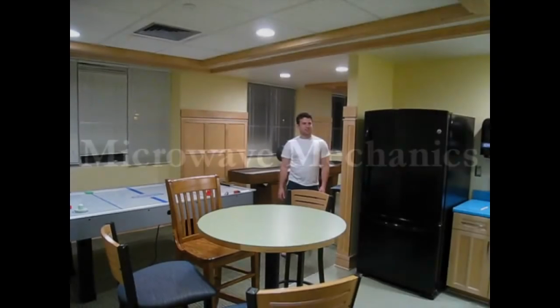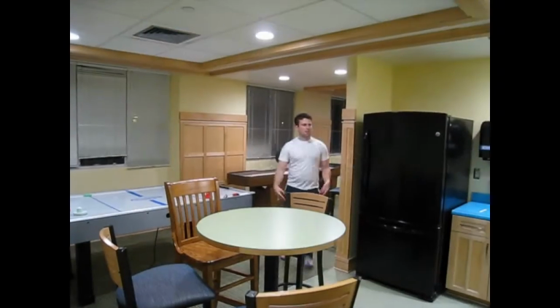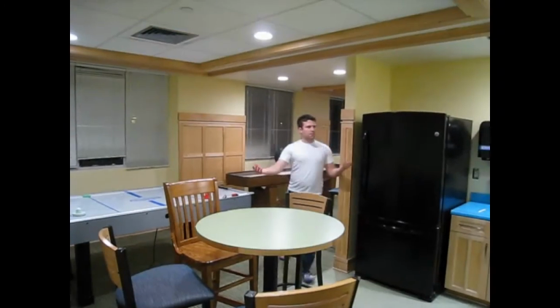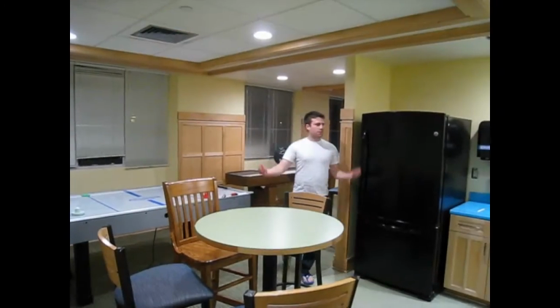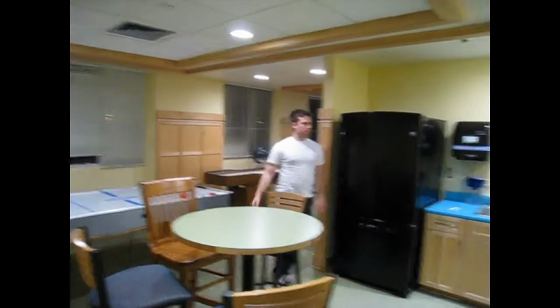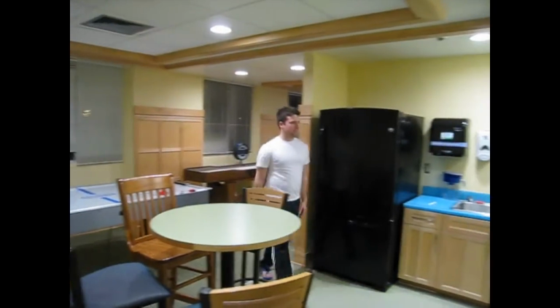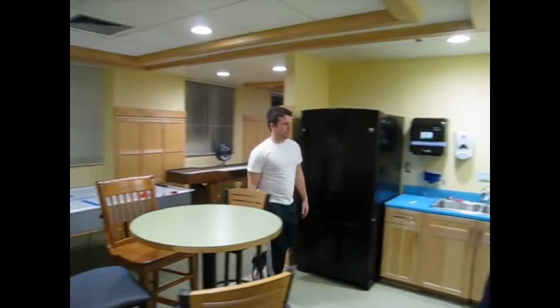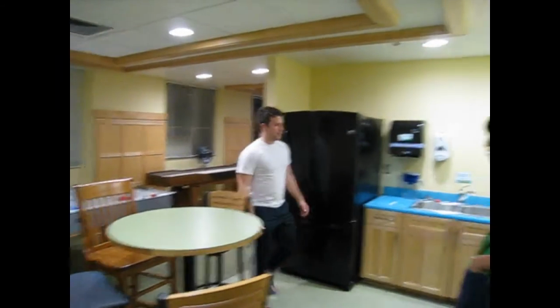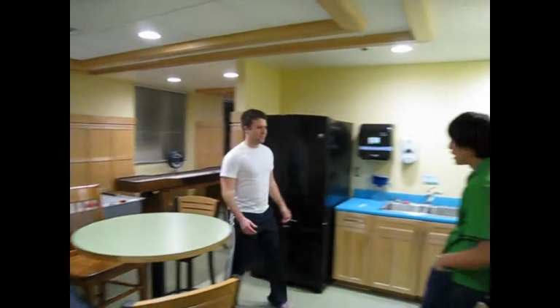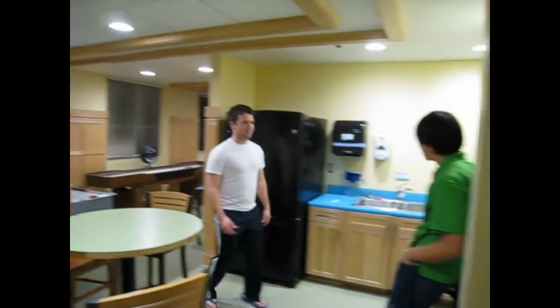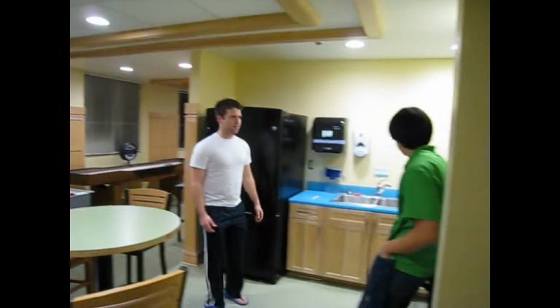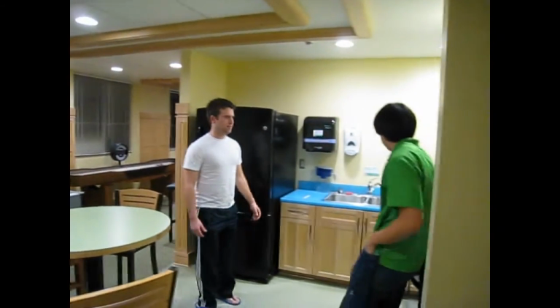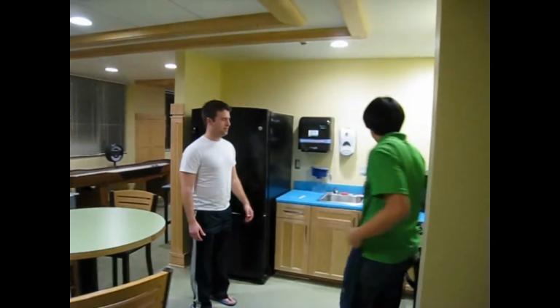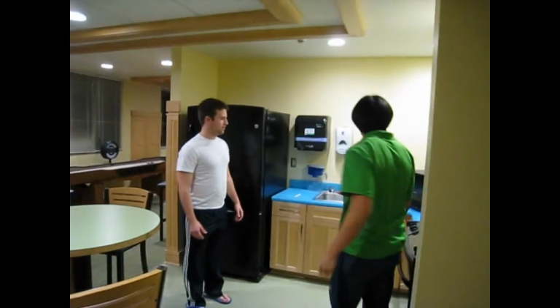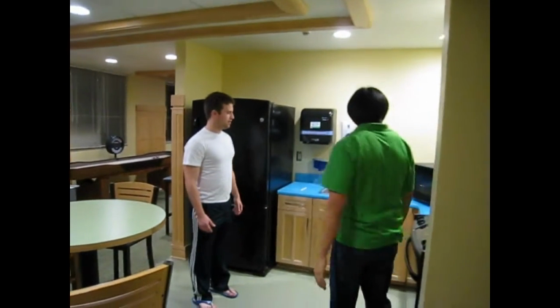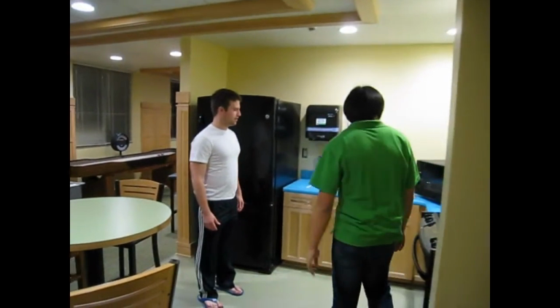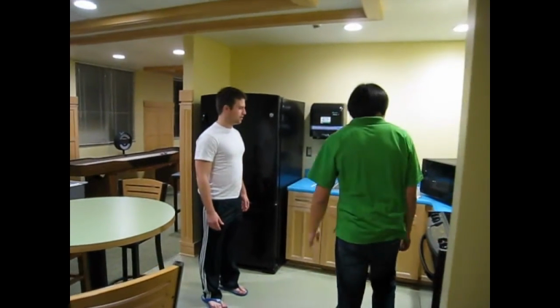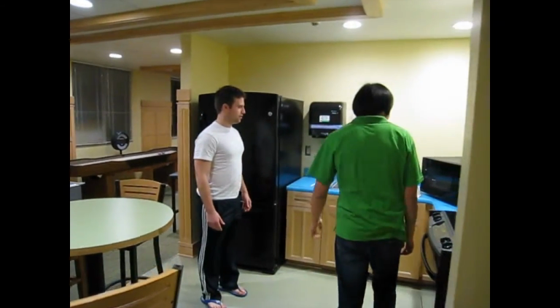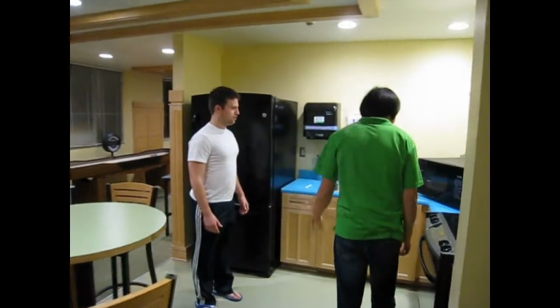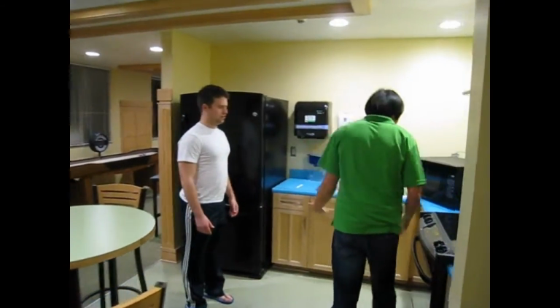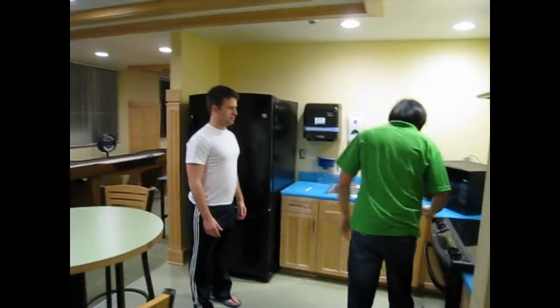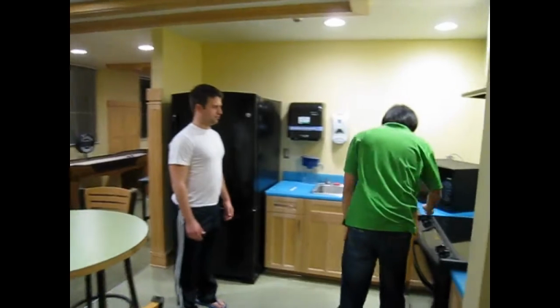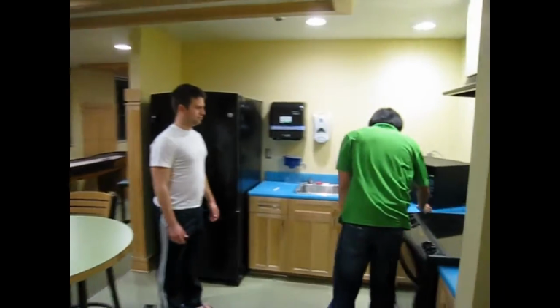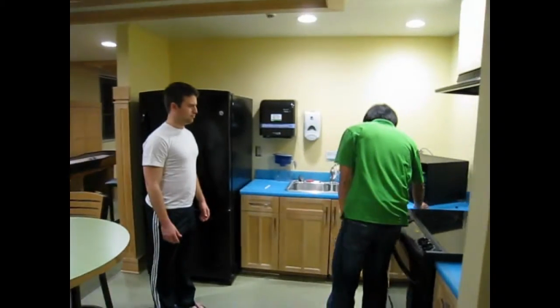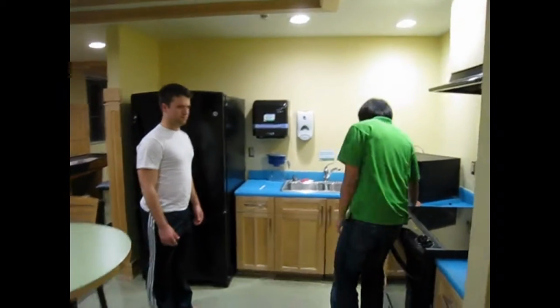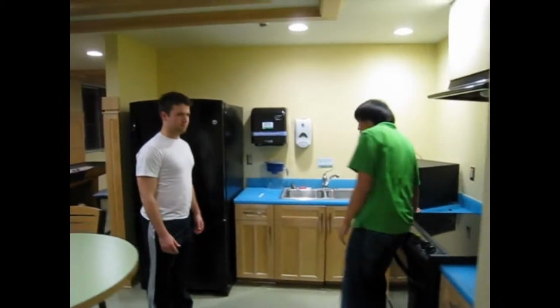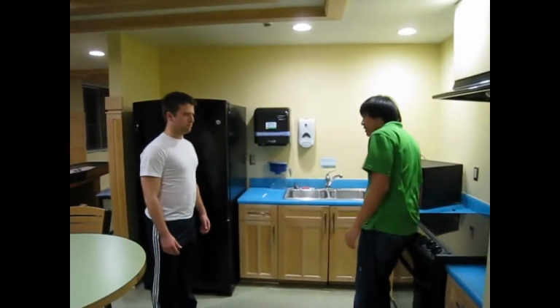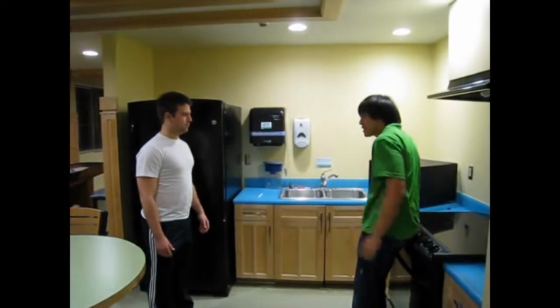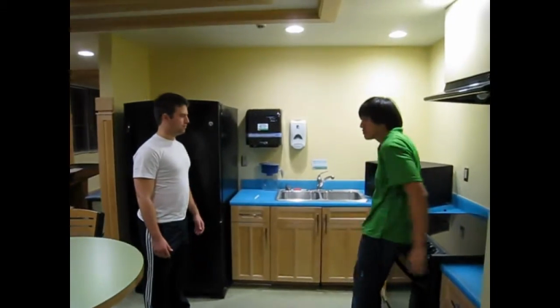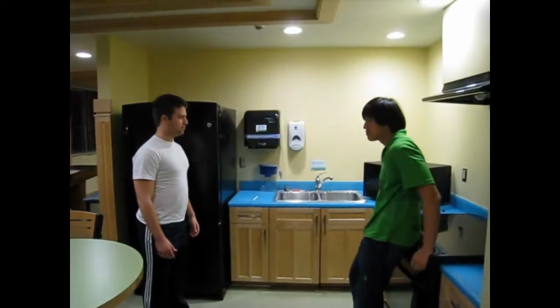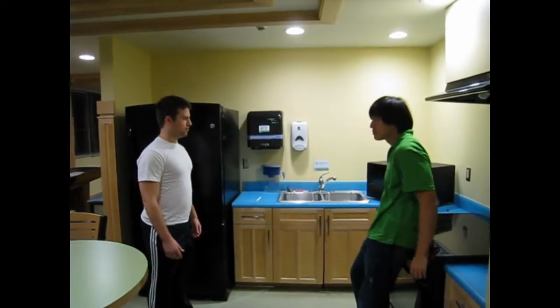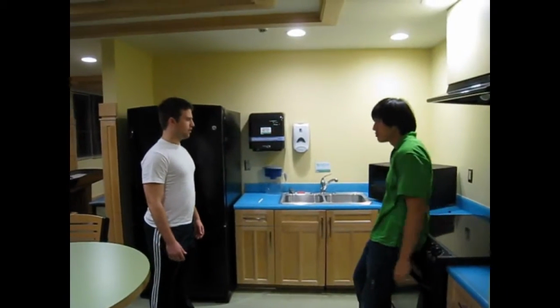Yo, what's up, Bruce? What are you doing? Hey, Willis, nothing much. I'm just kind of microwaving a grate. You want to see? Sure.